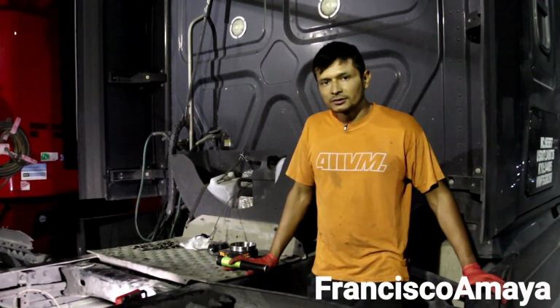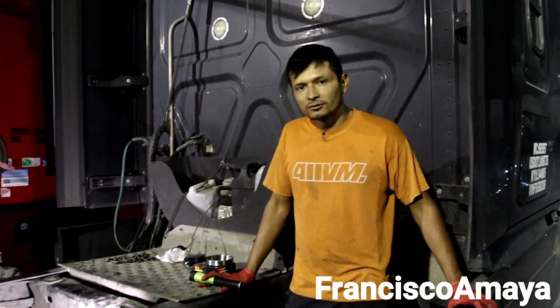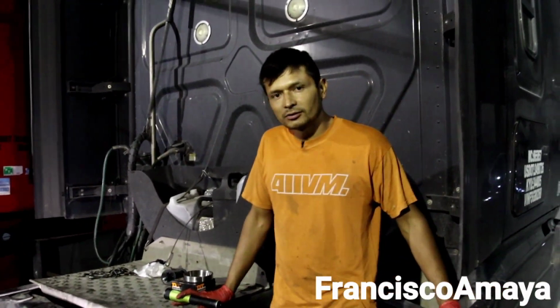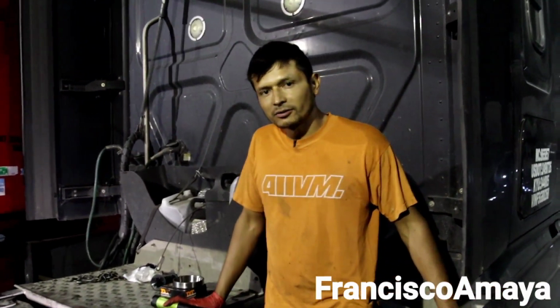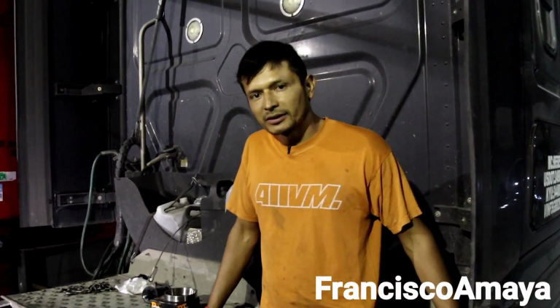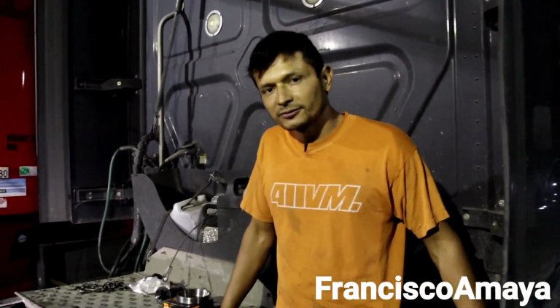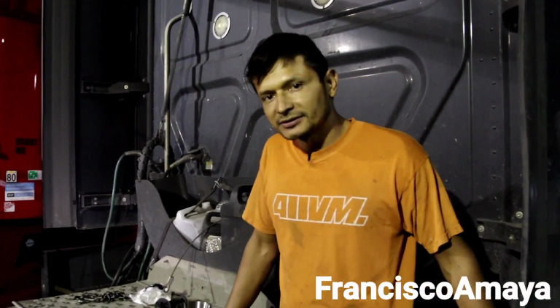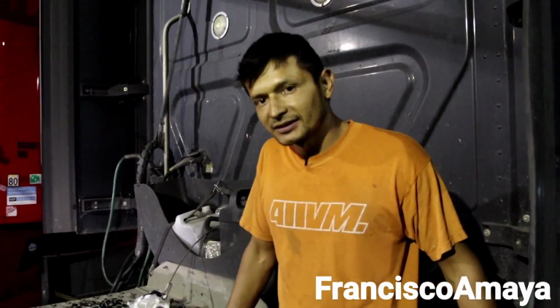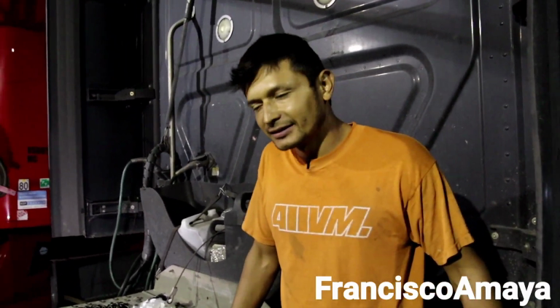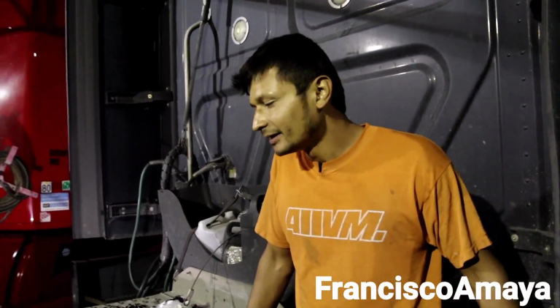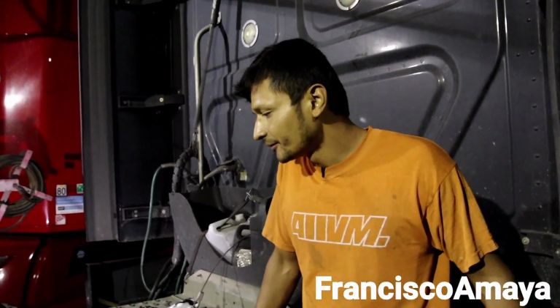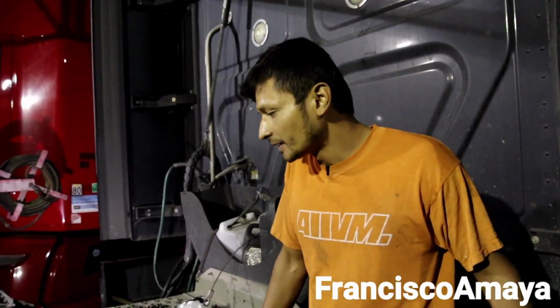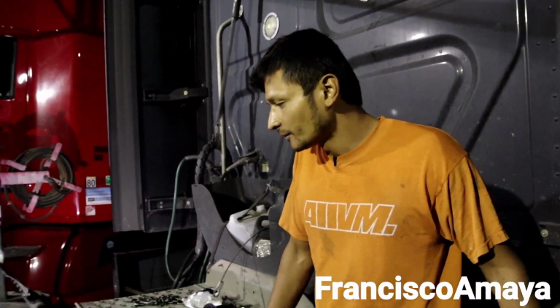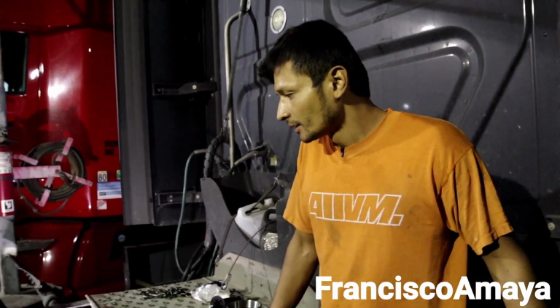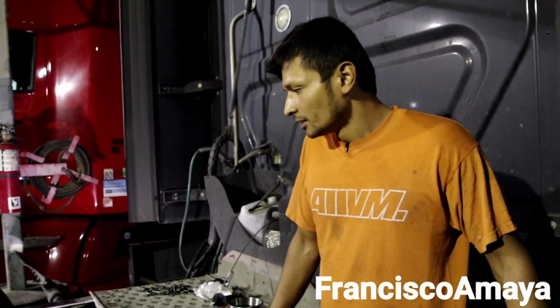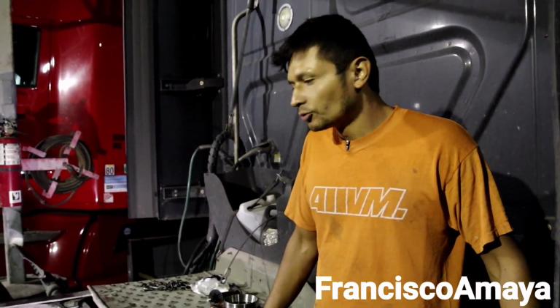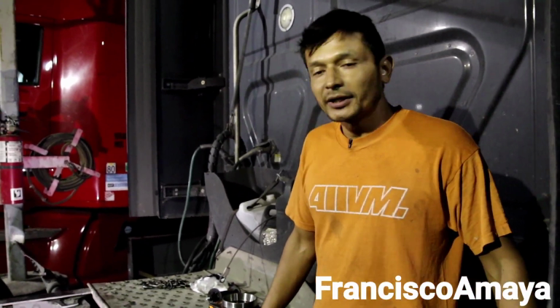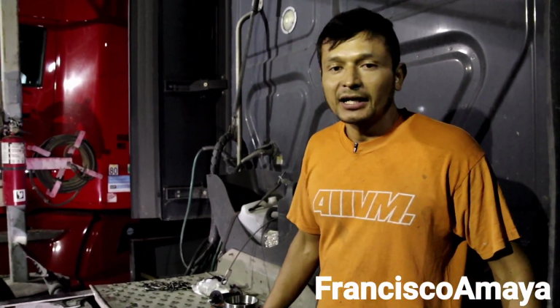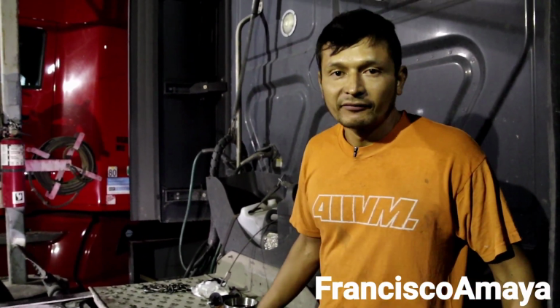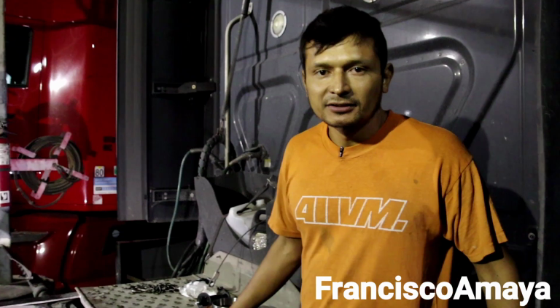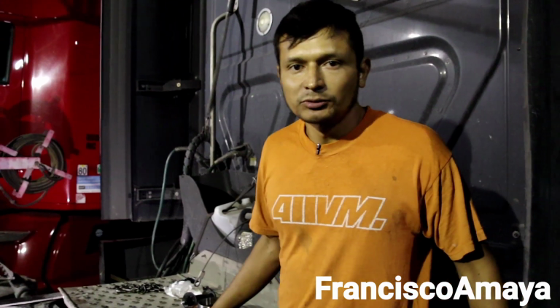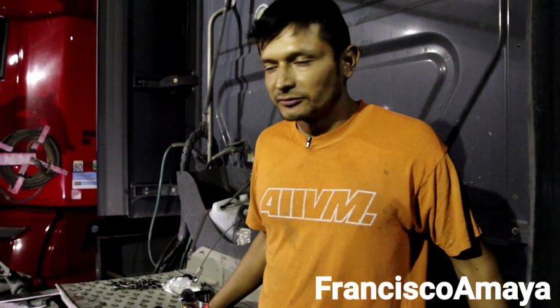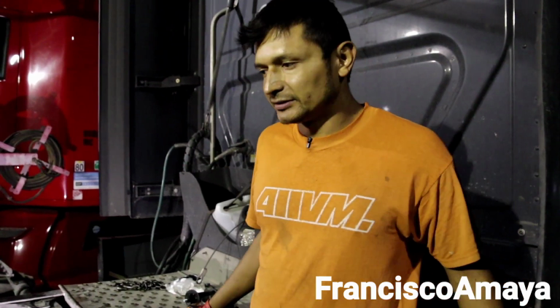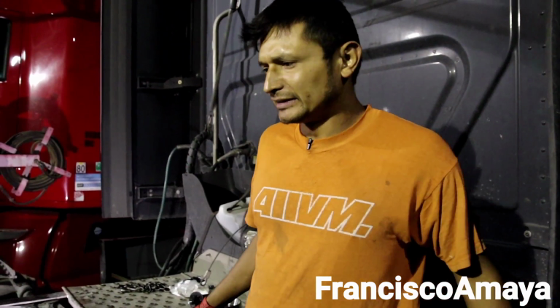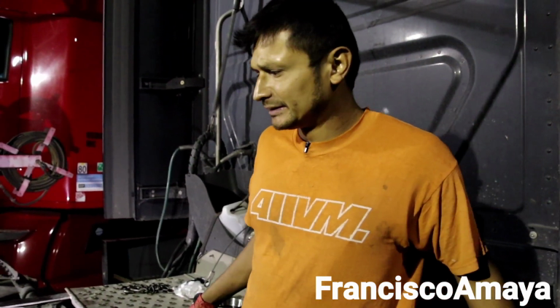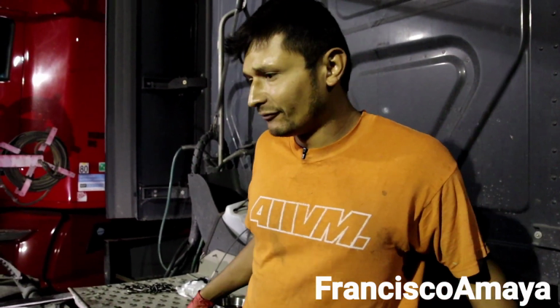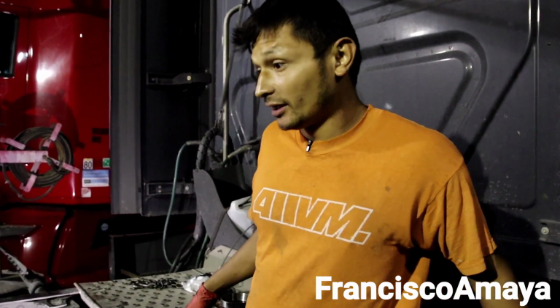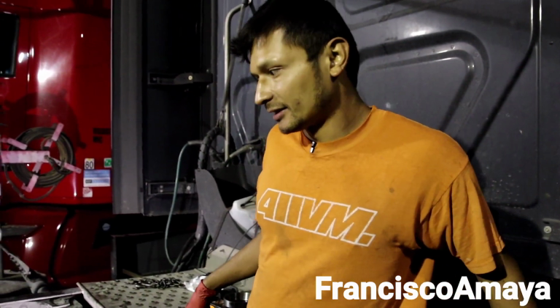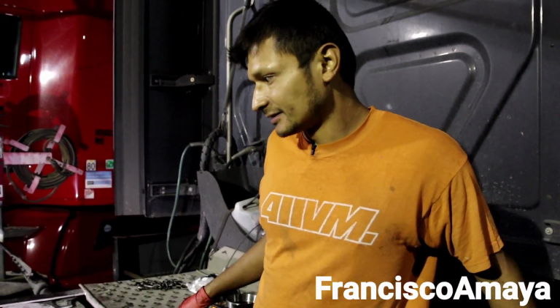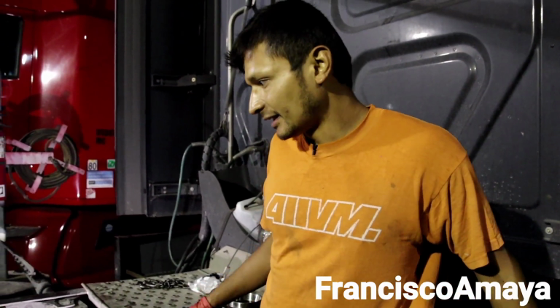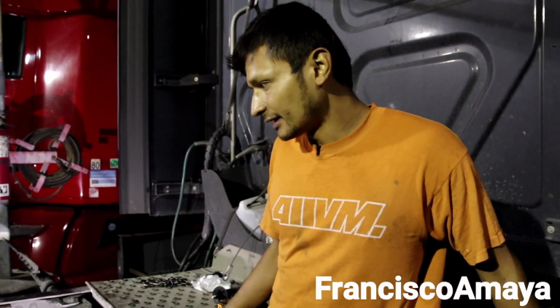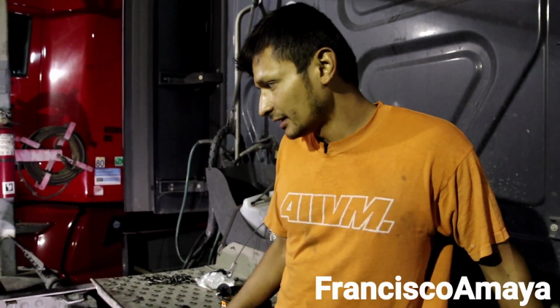Welcome back to the channel everybody. Today I have this 2016 Freightliner Cascadia.